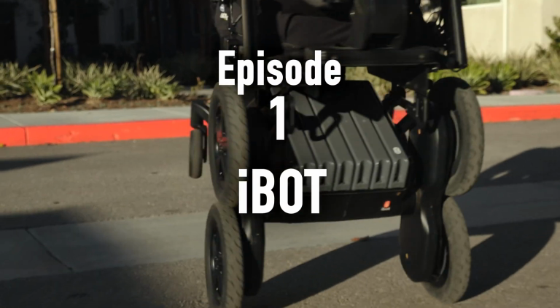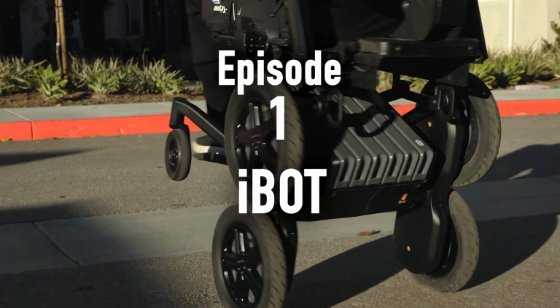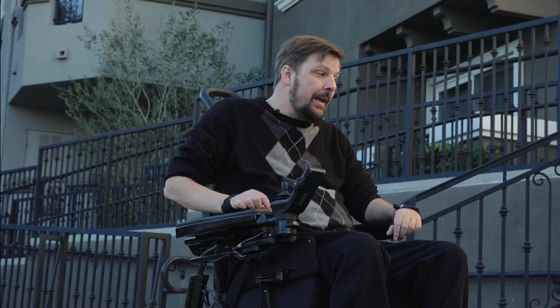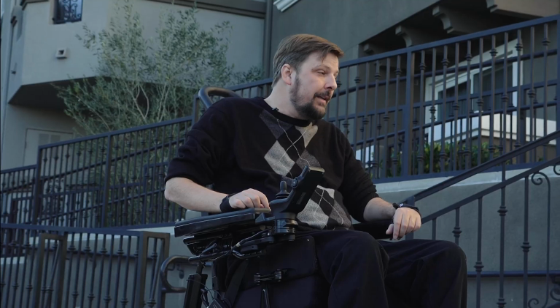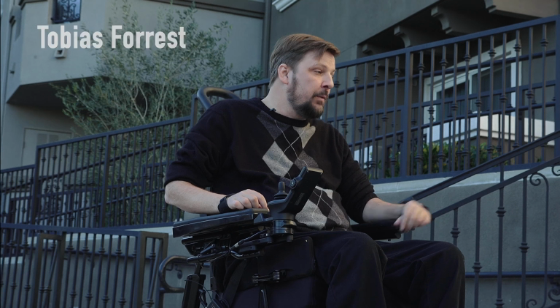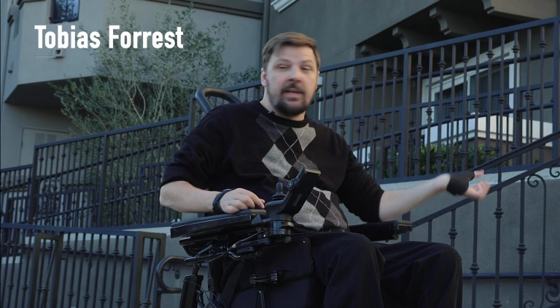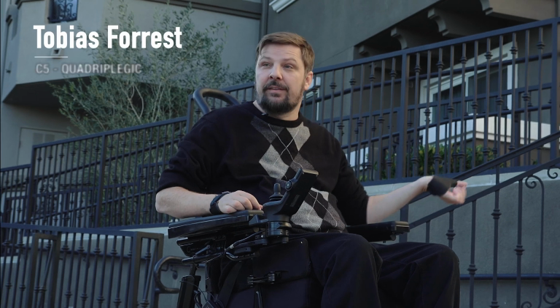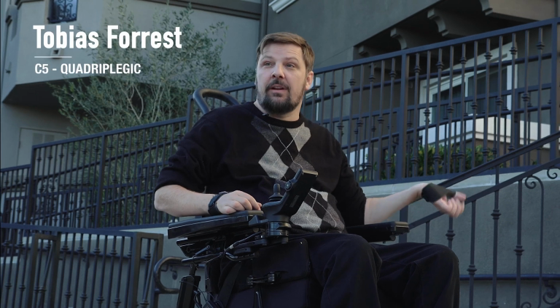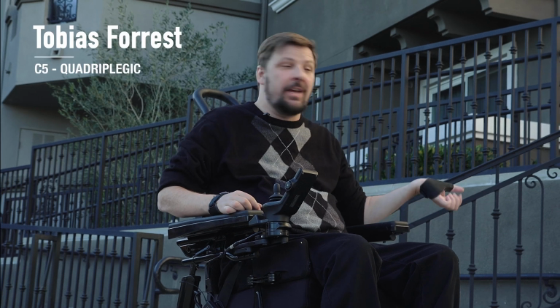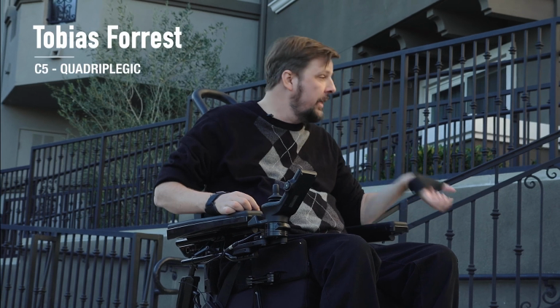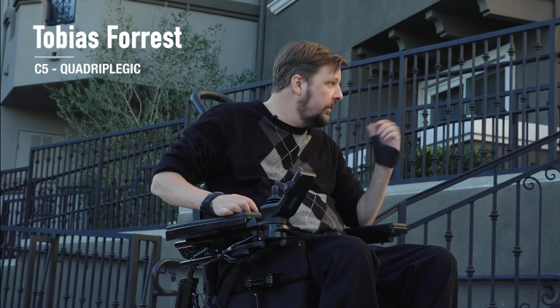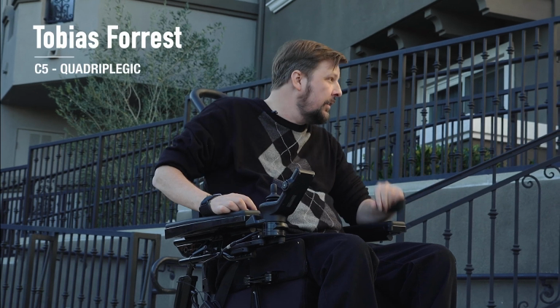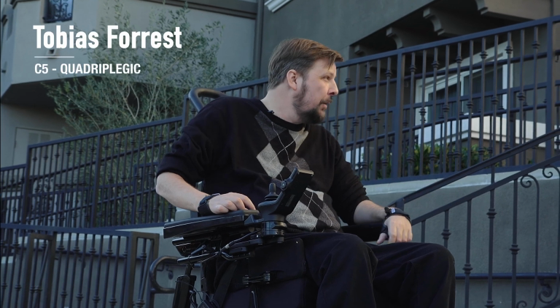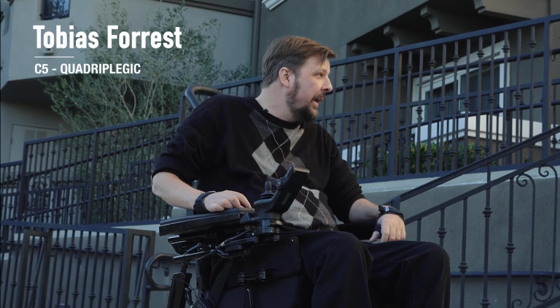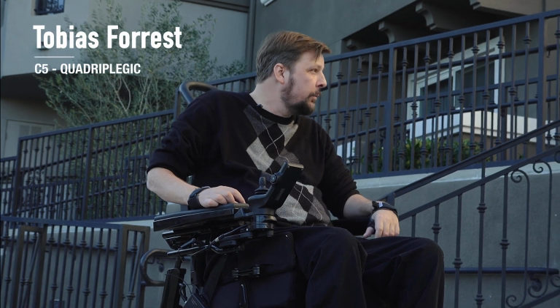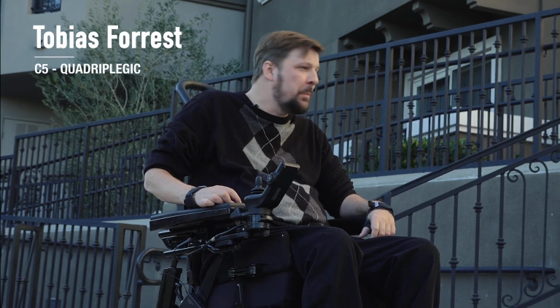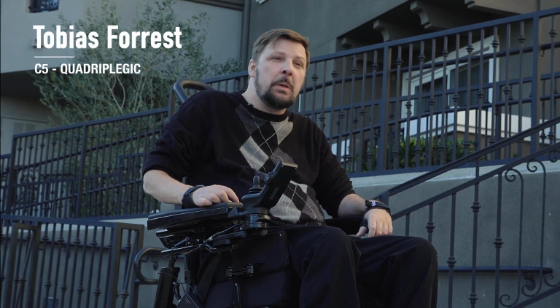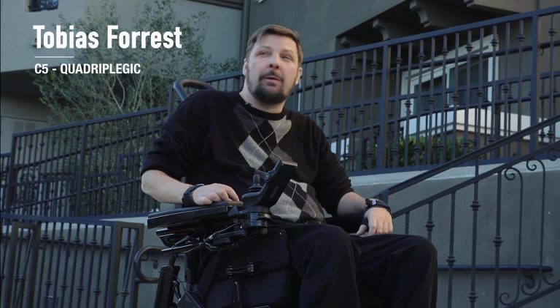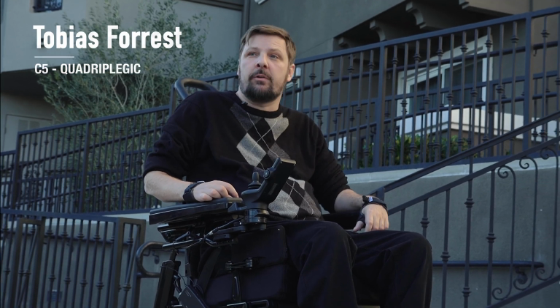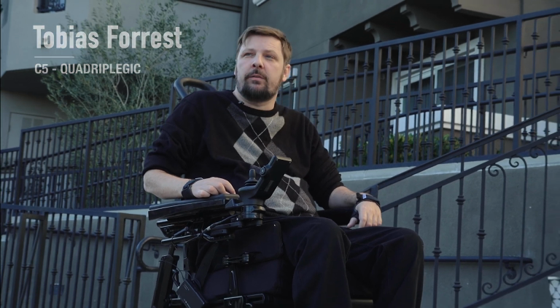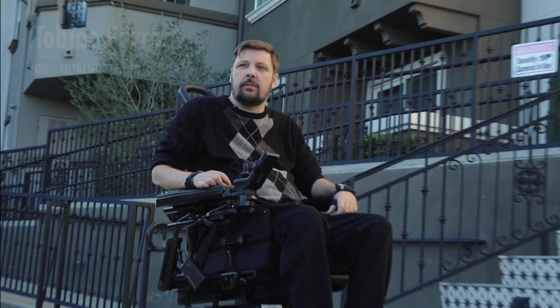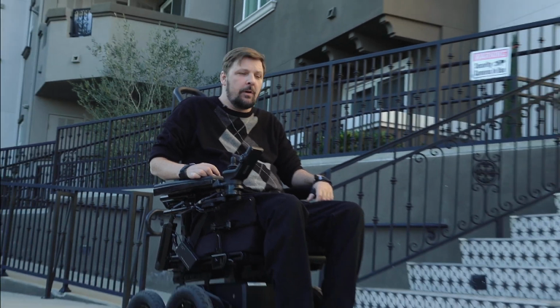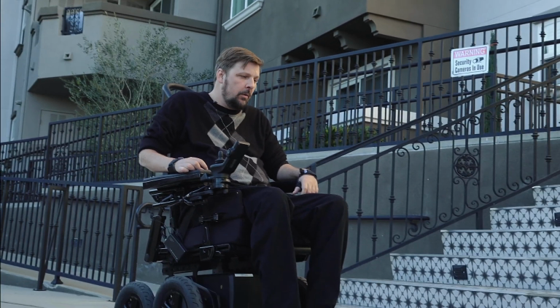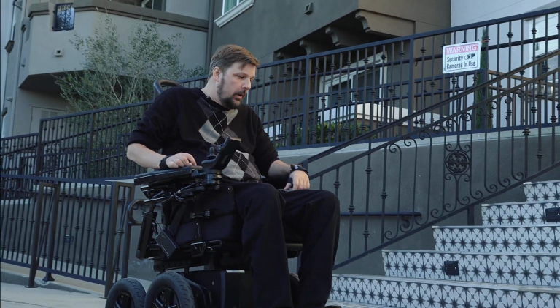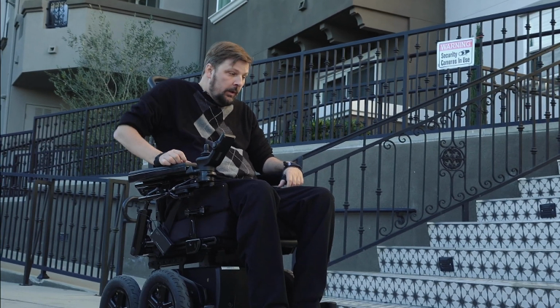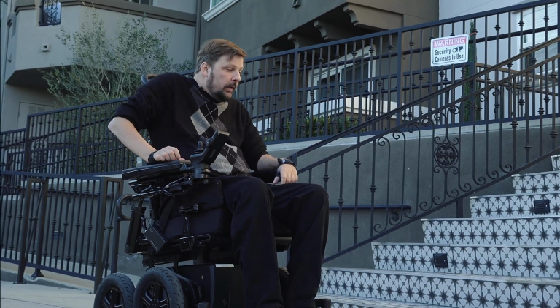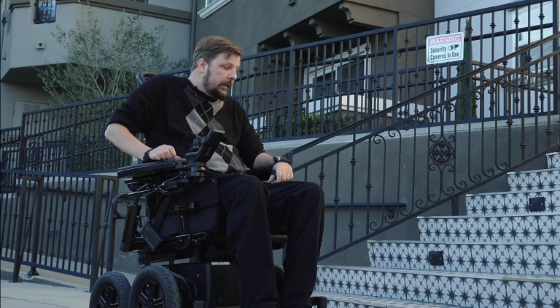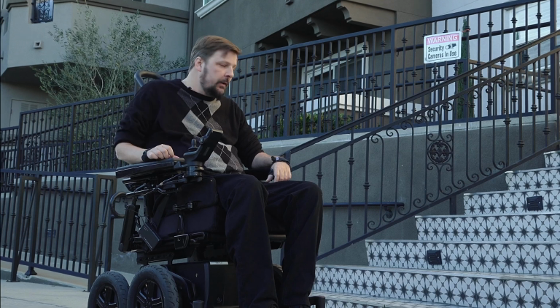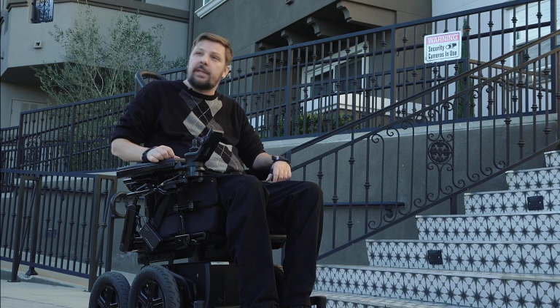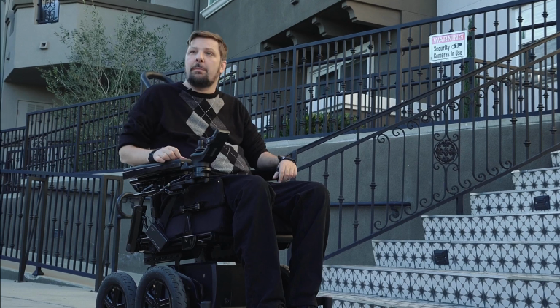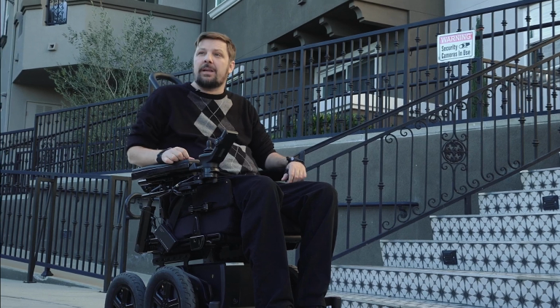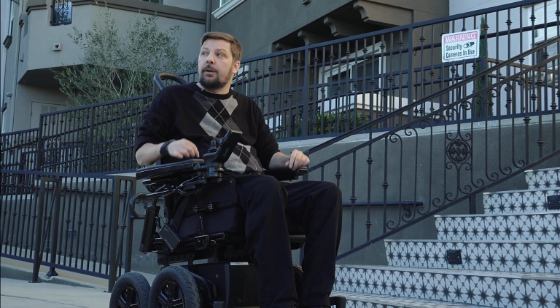When I get to stairs like this, it might as well be Mount Everest. Let's see what the iBot can do.